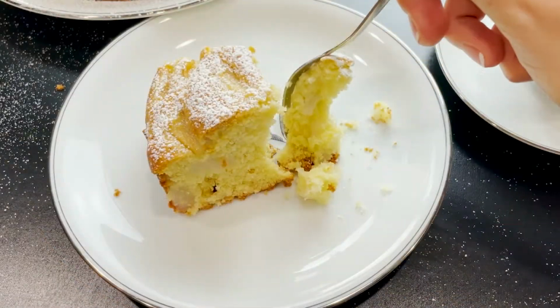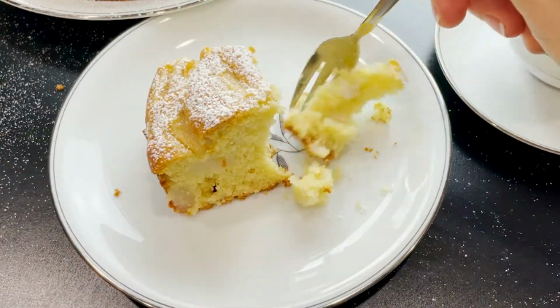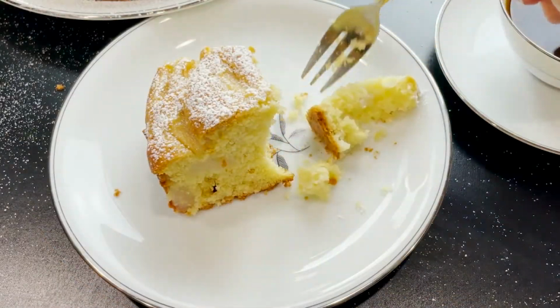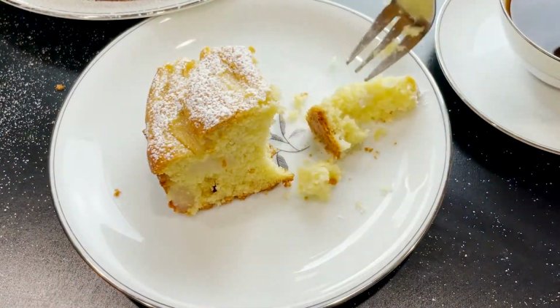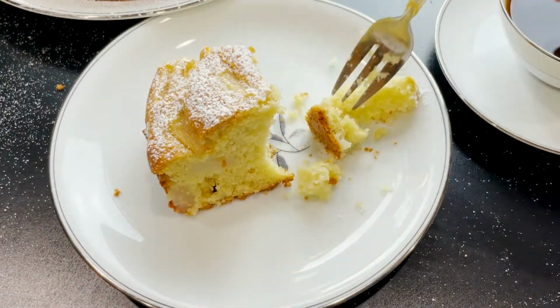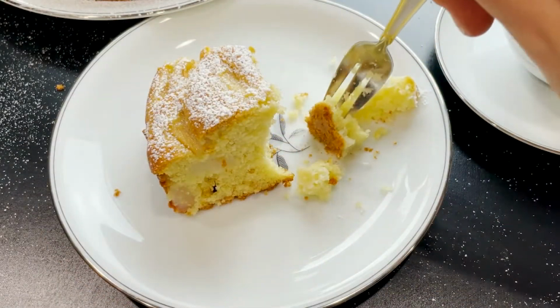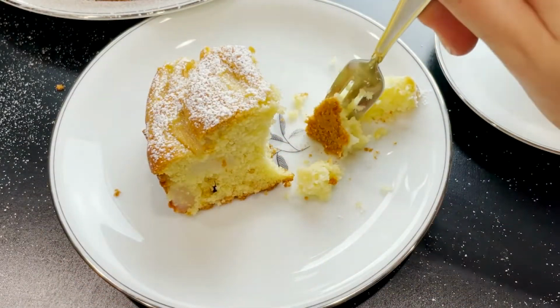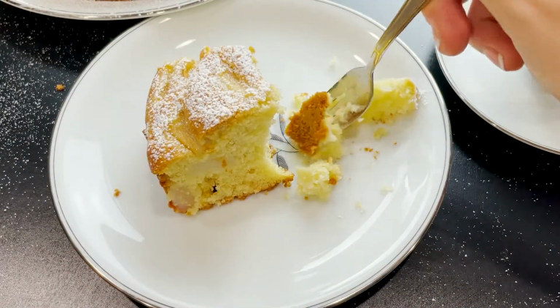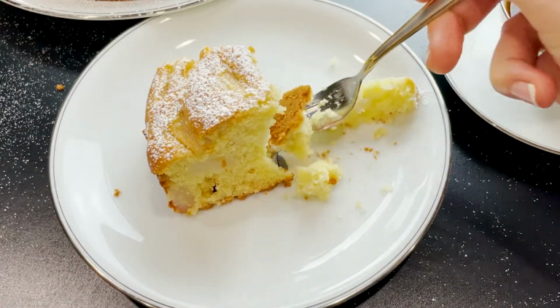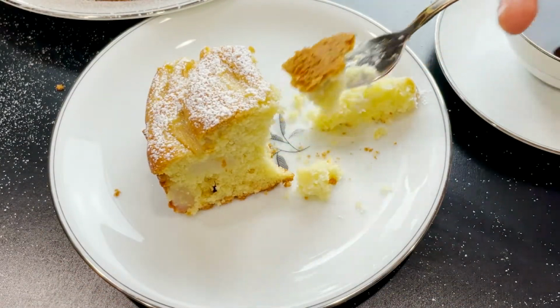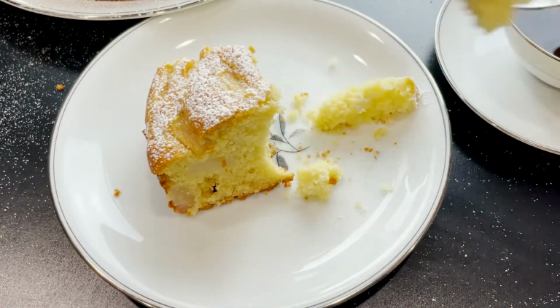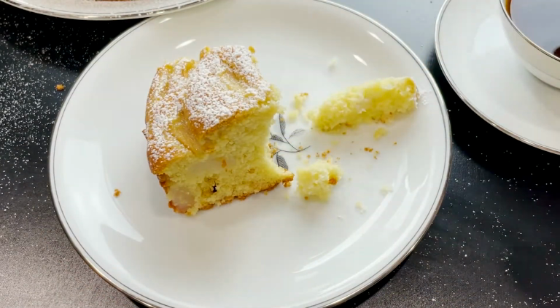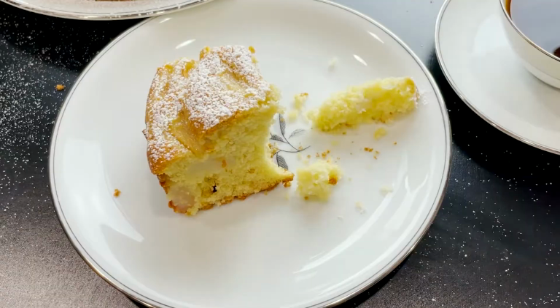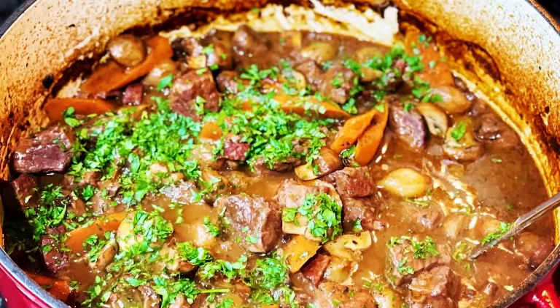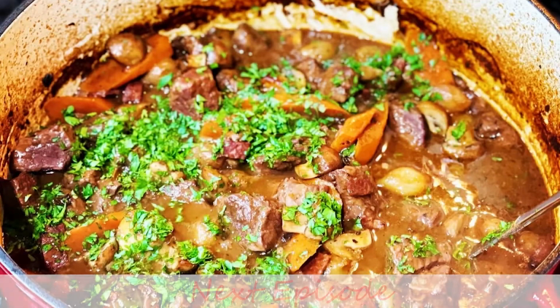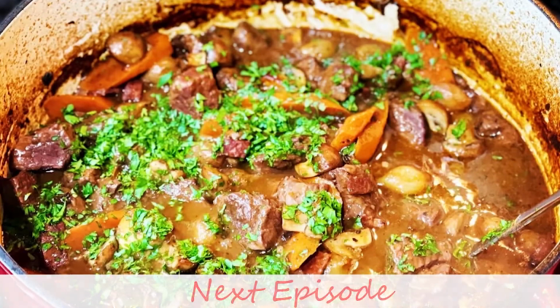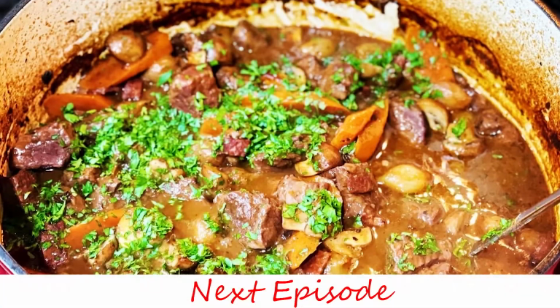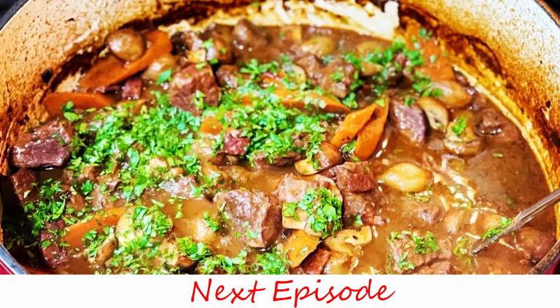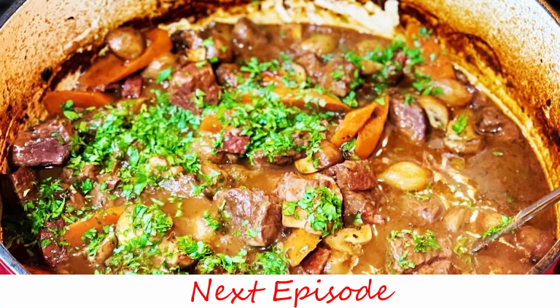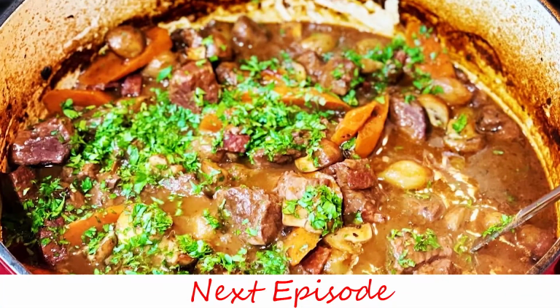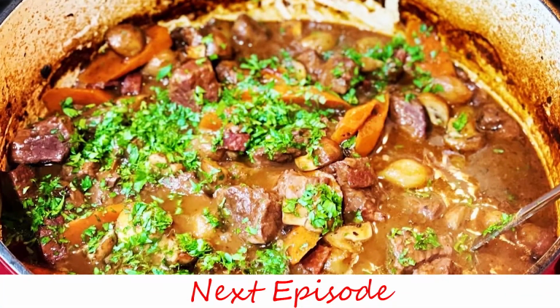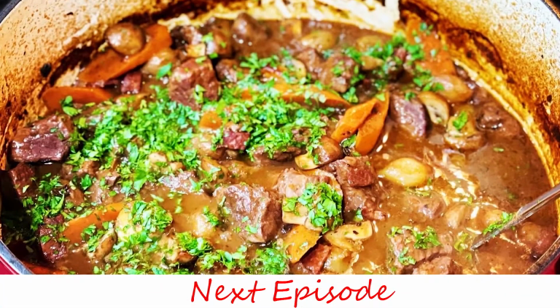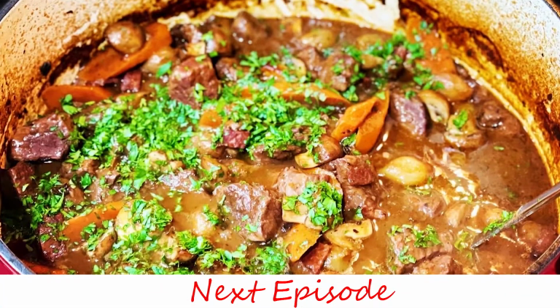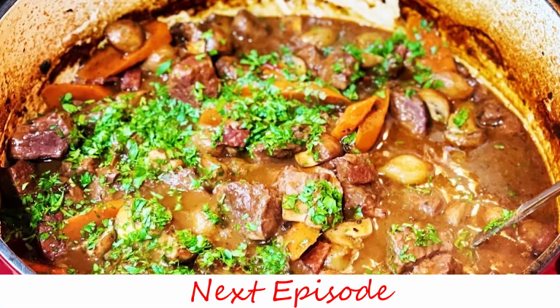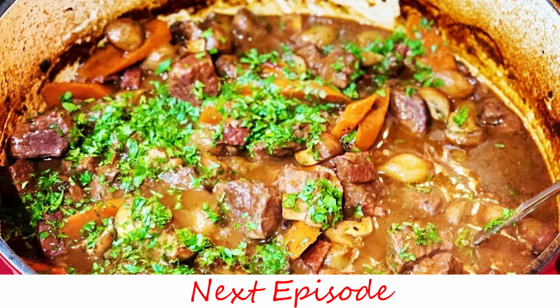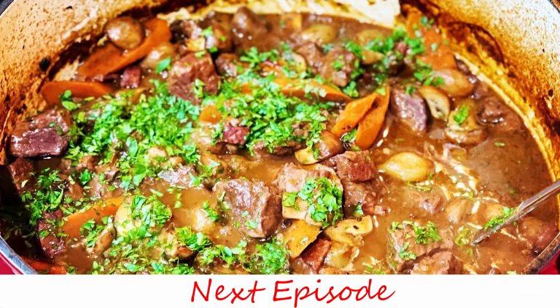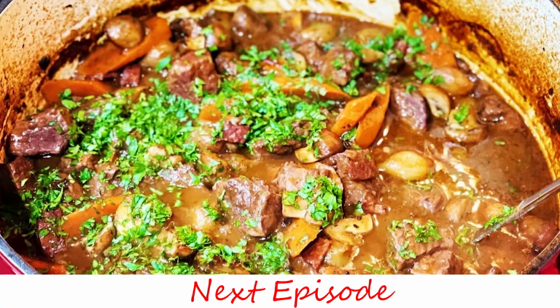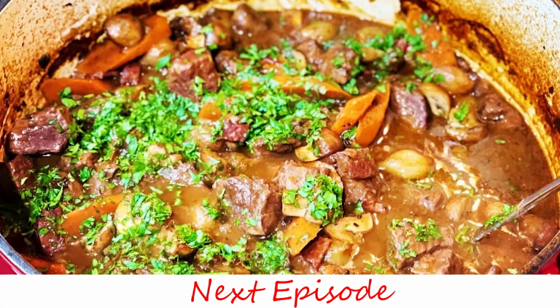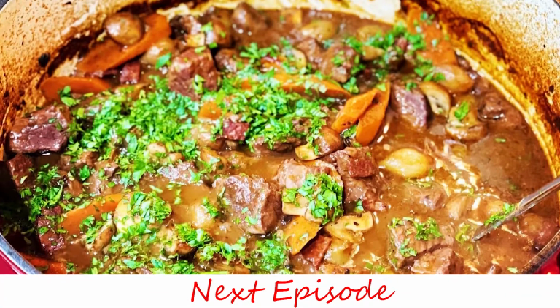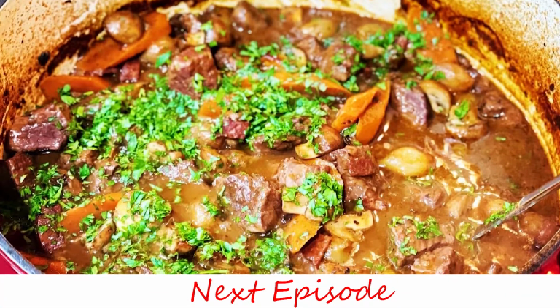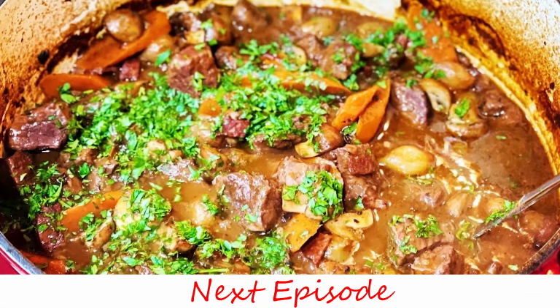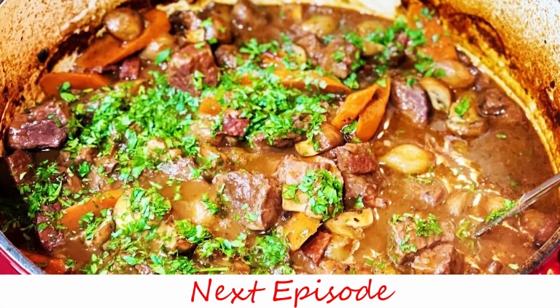If you enjoyed this recipe, give us a thumbs up and don't forget to subscribe. See you next time!